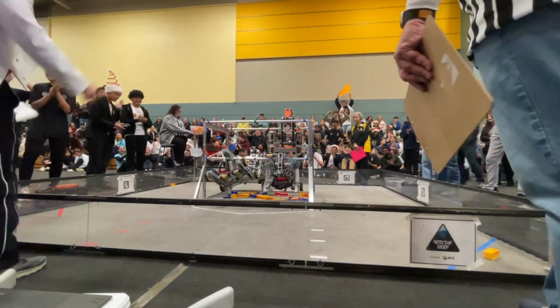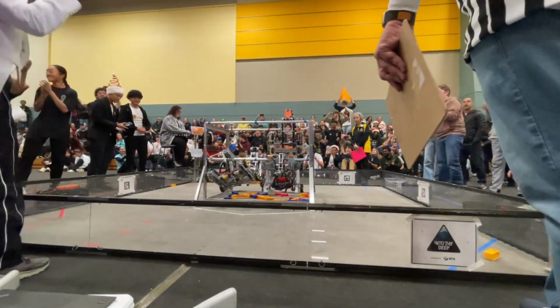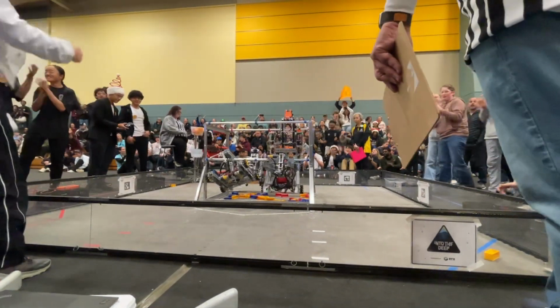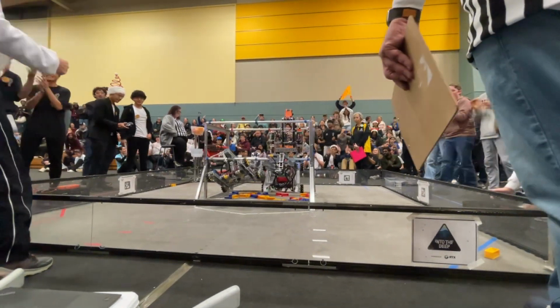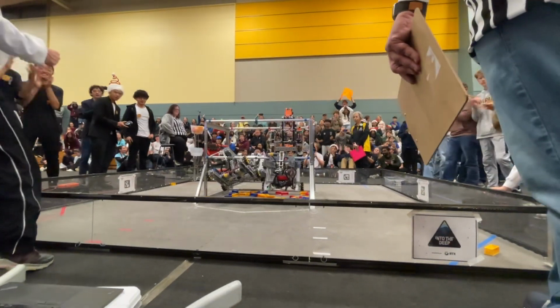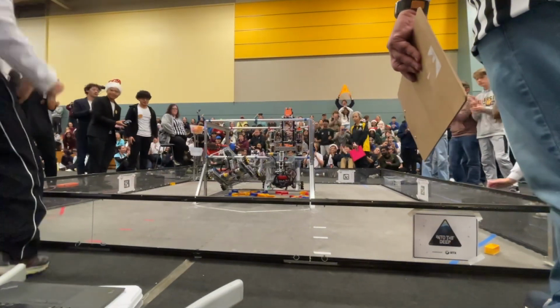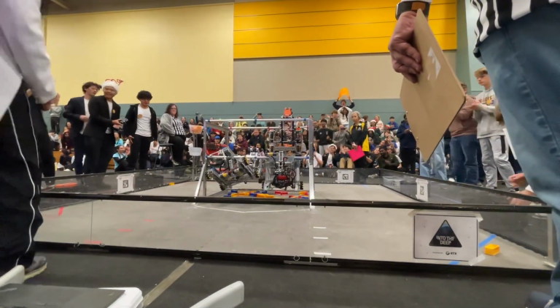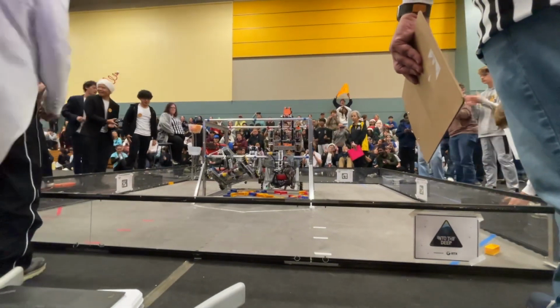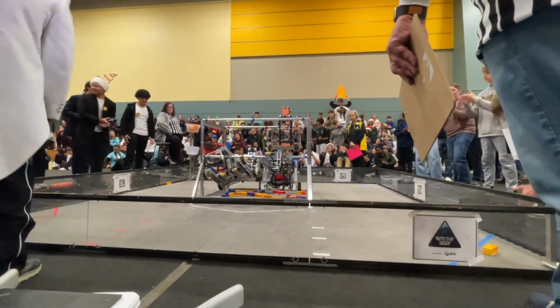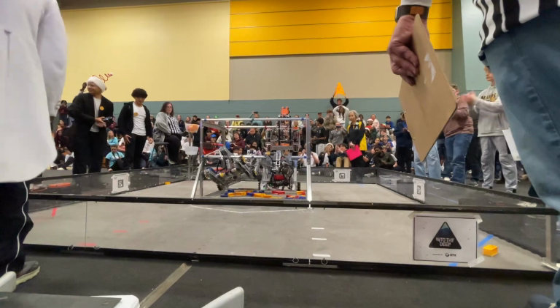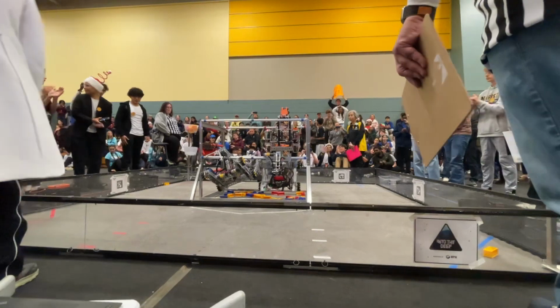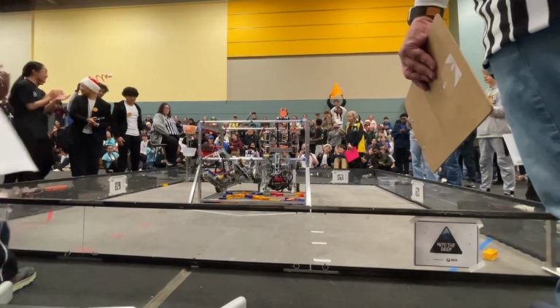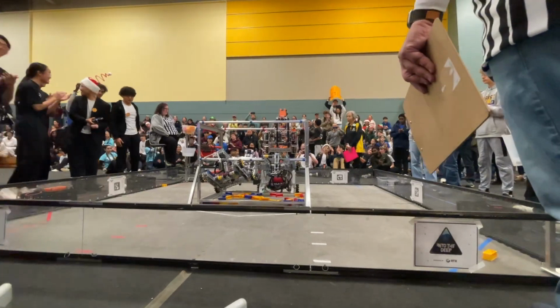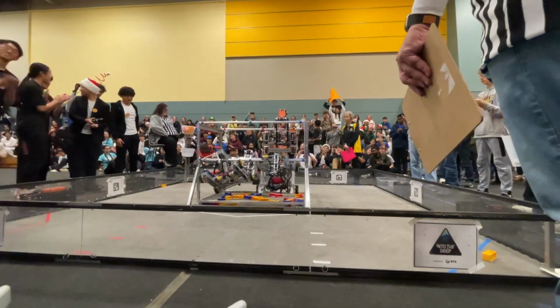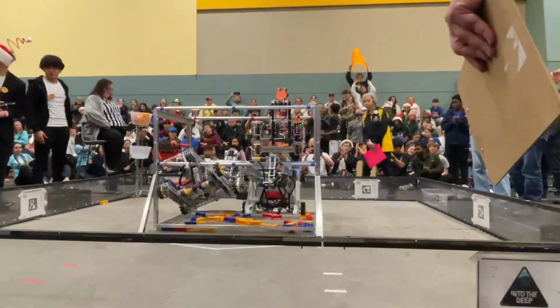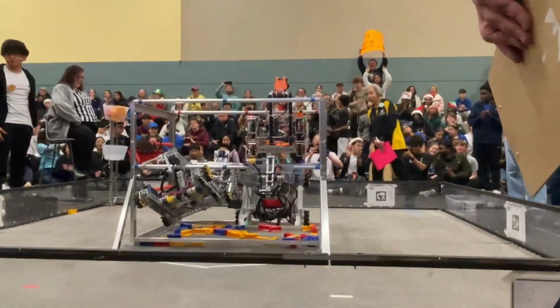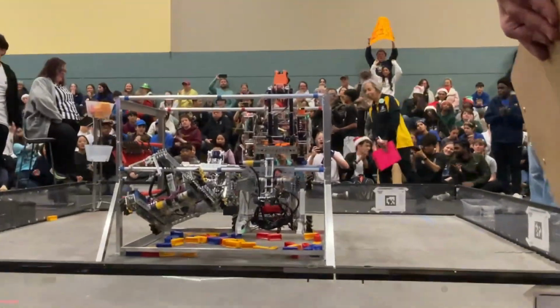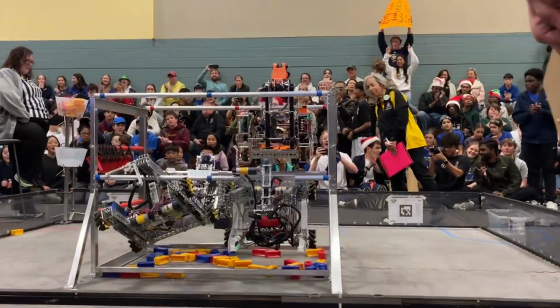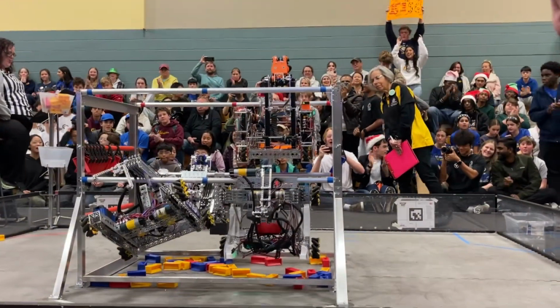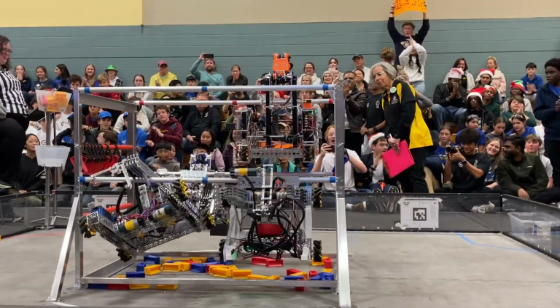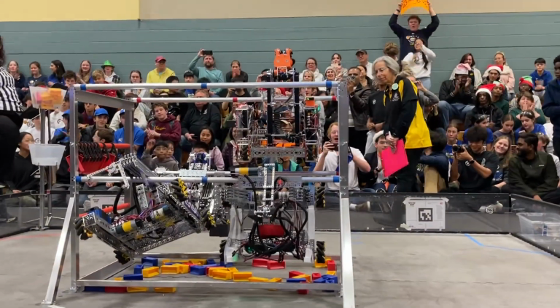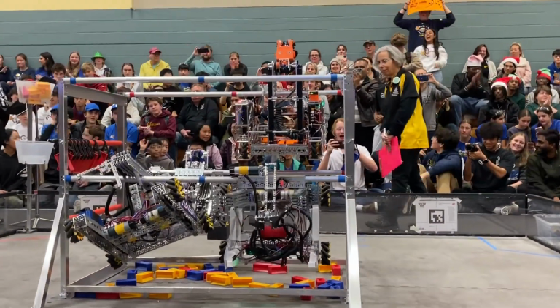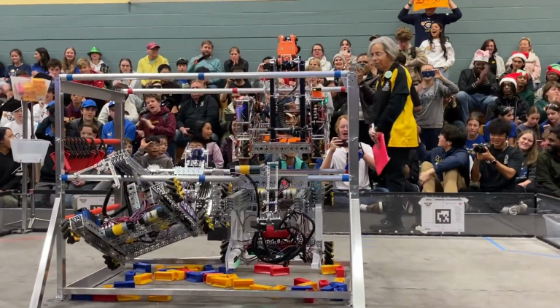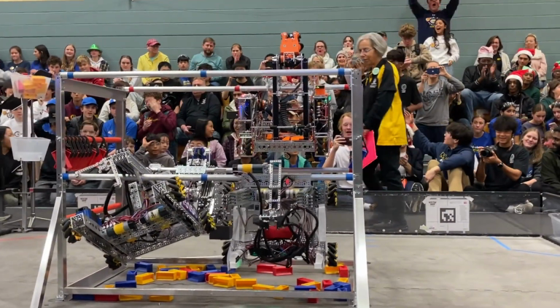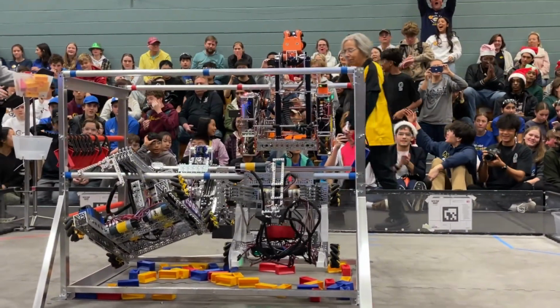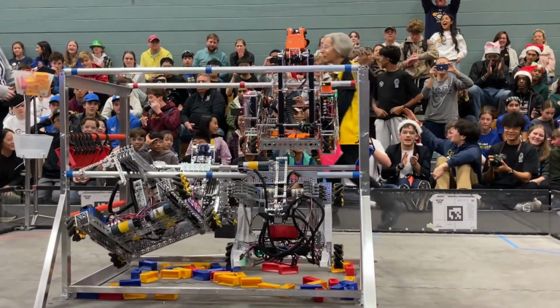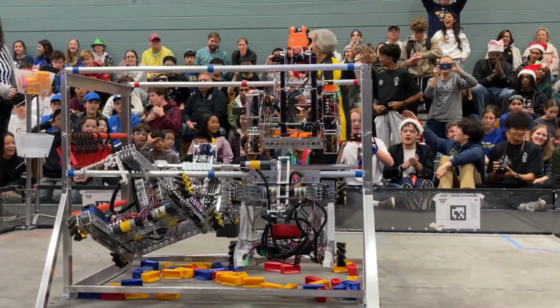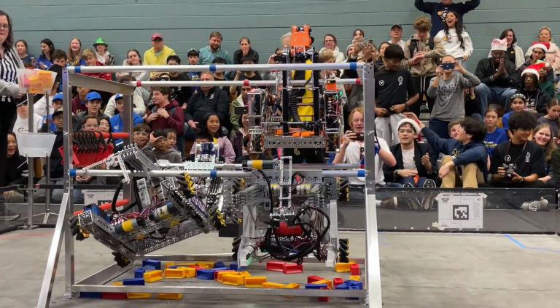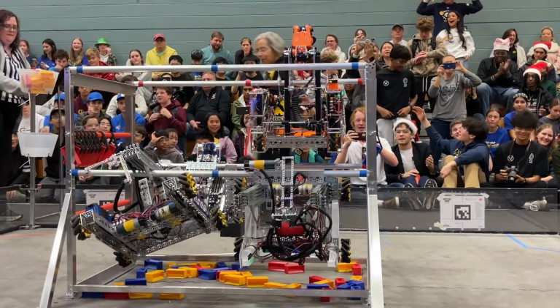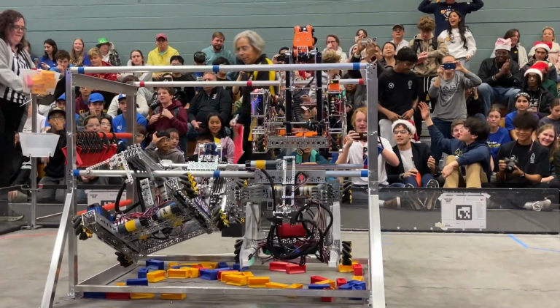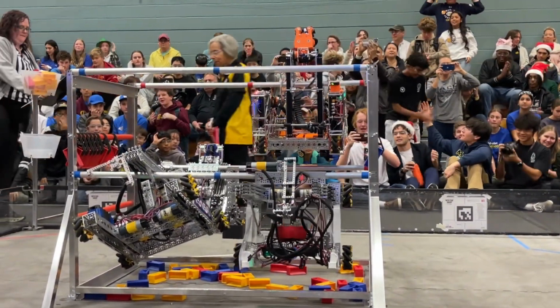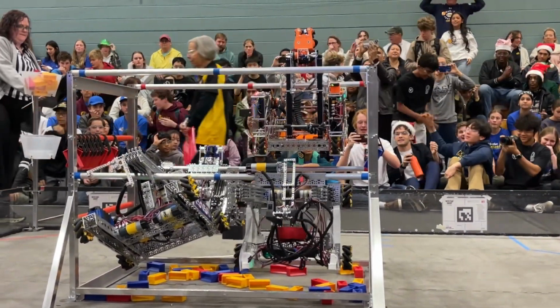Let's go, let's go! Come on! There we go, let's go!